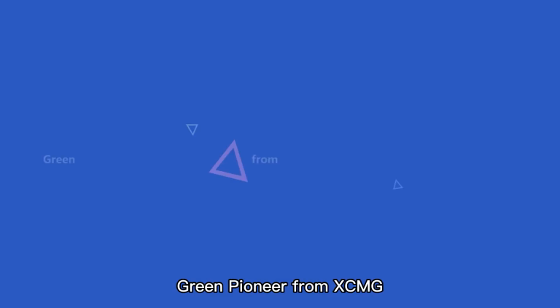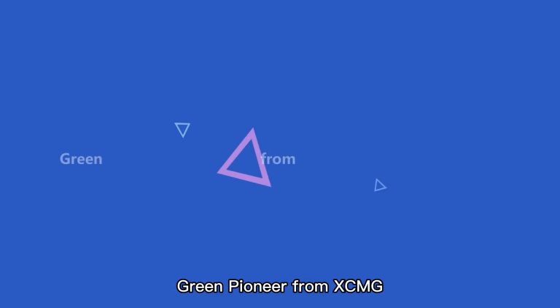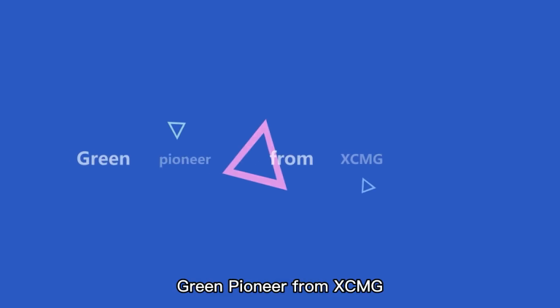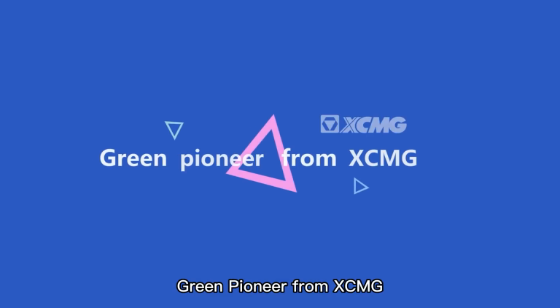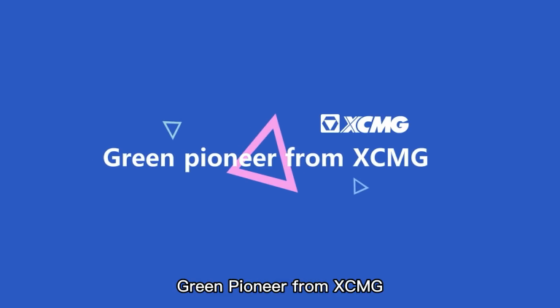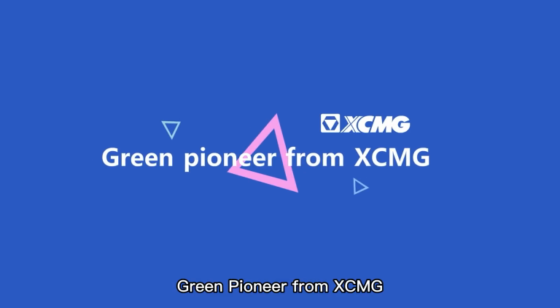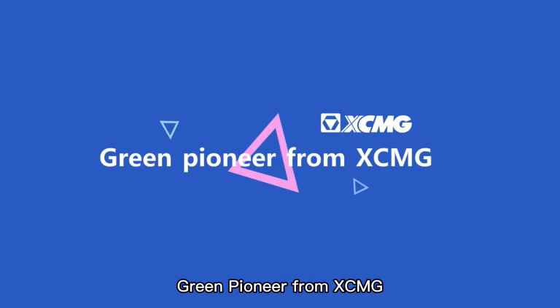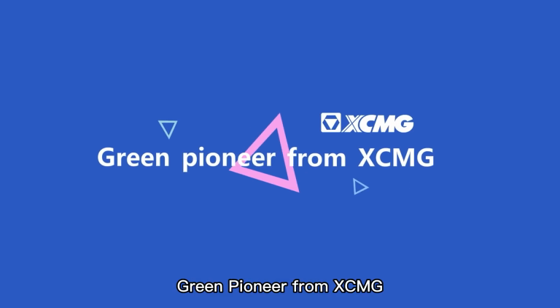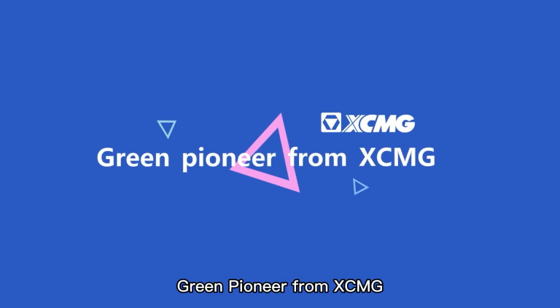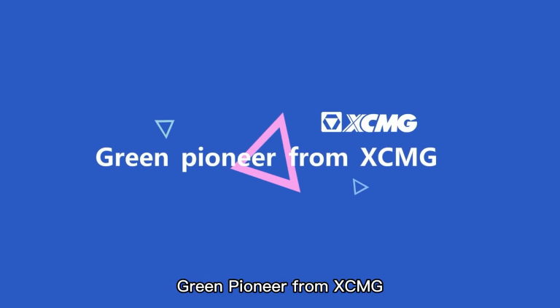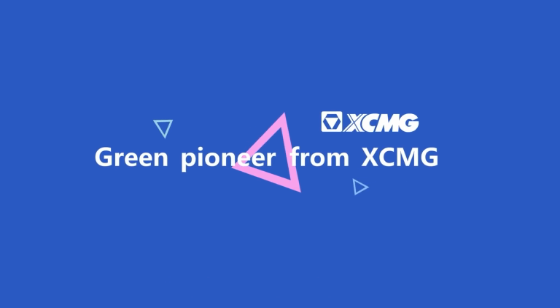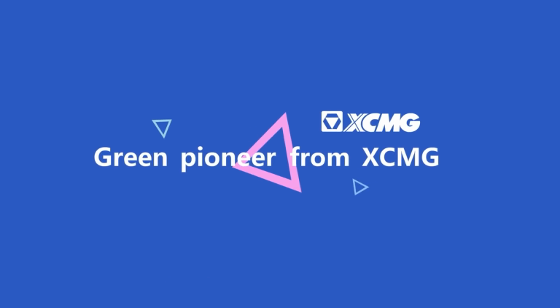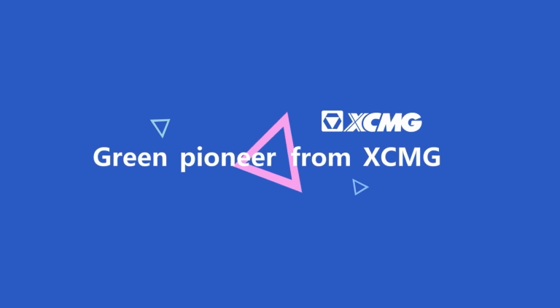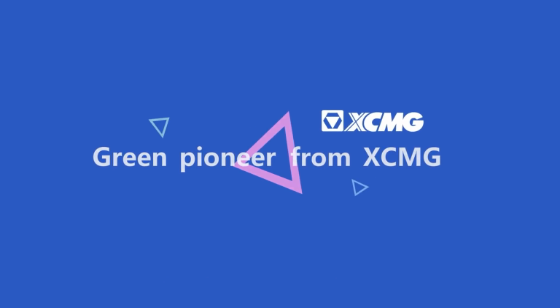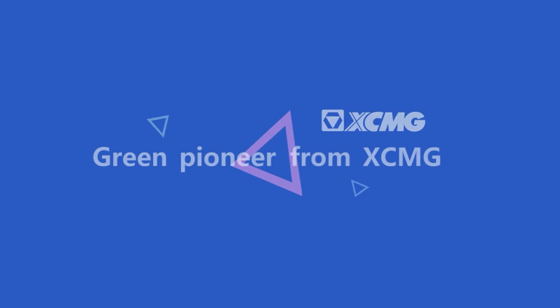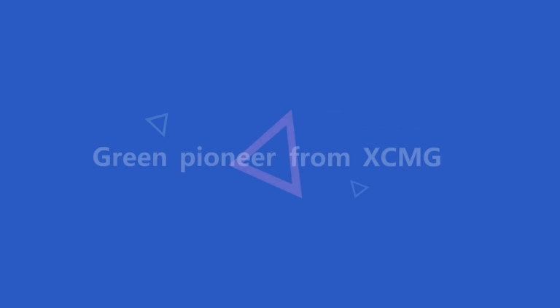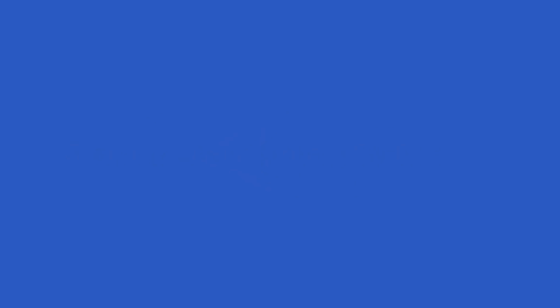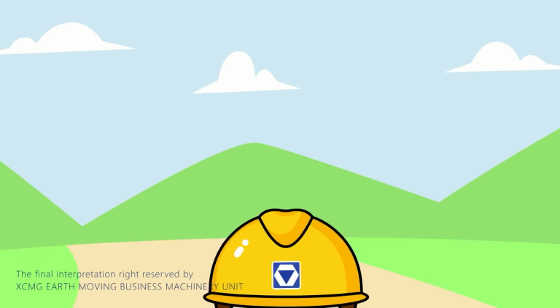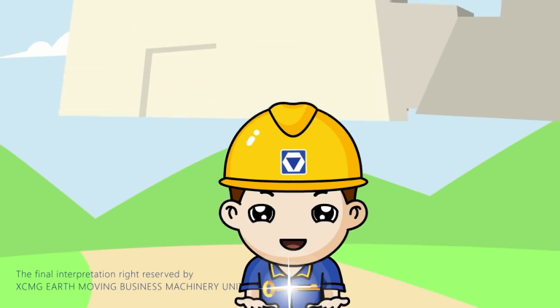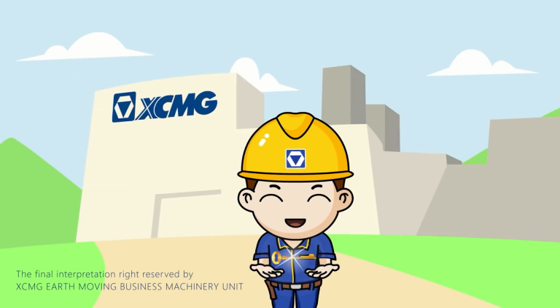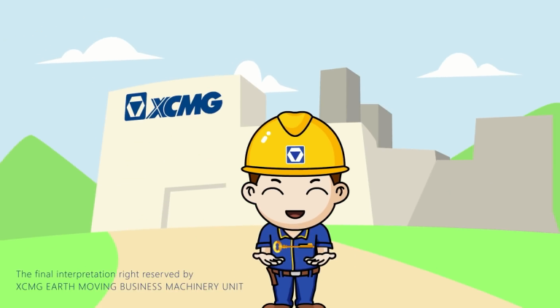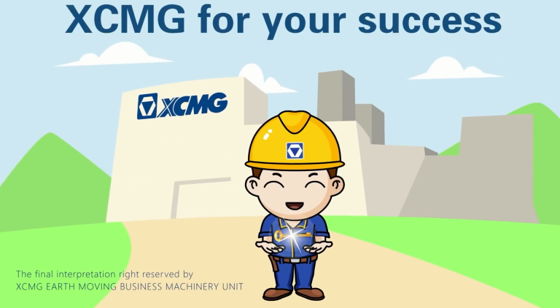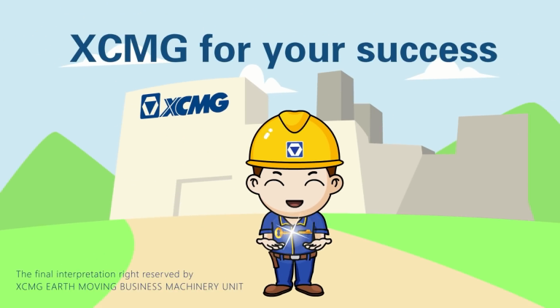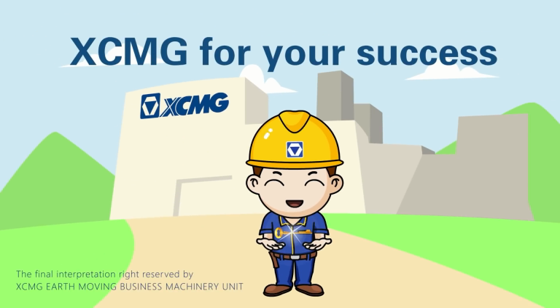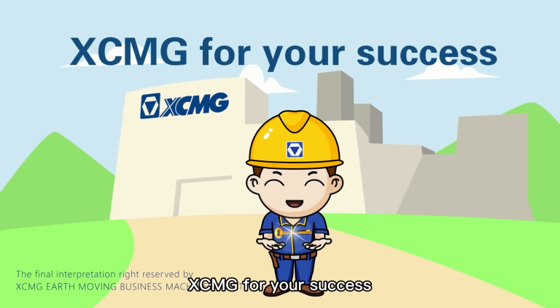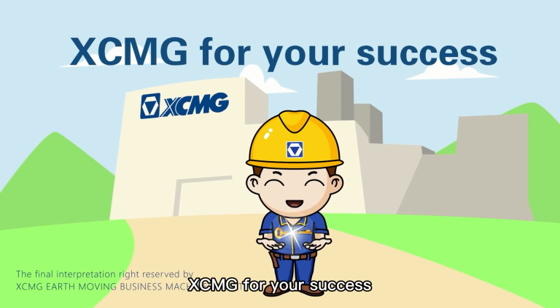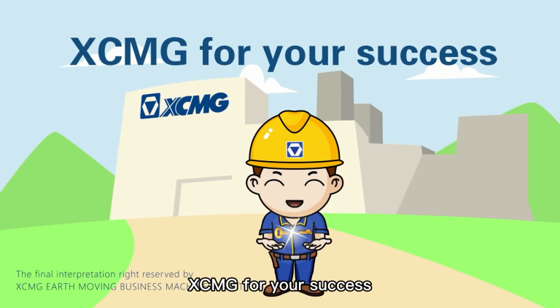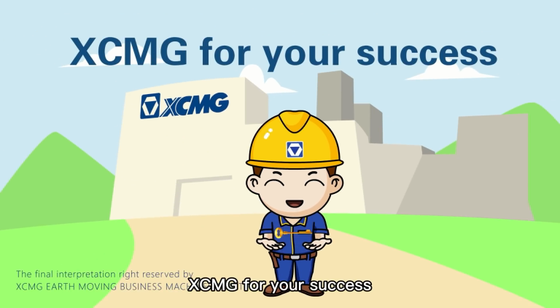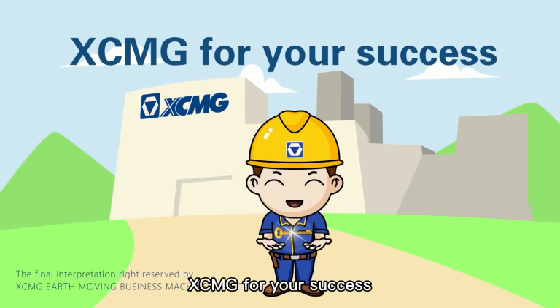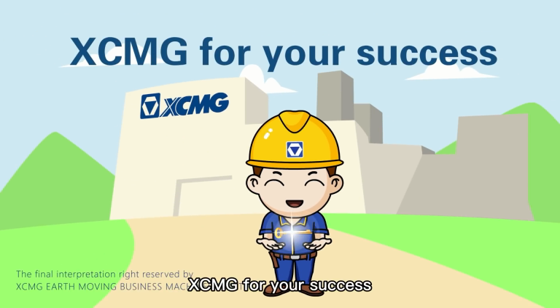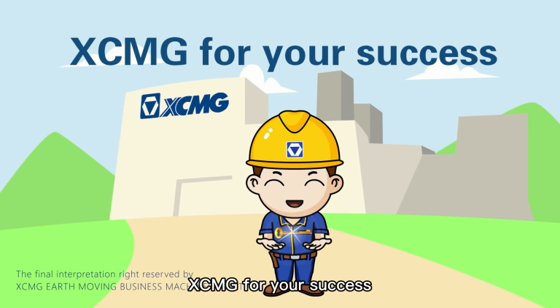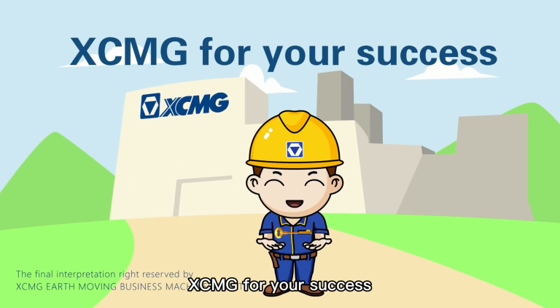Green Pioneer from XCMG. XCMG for your success.